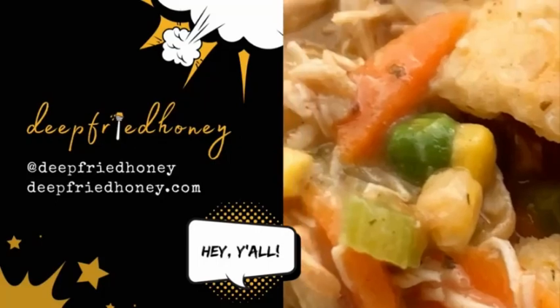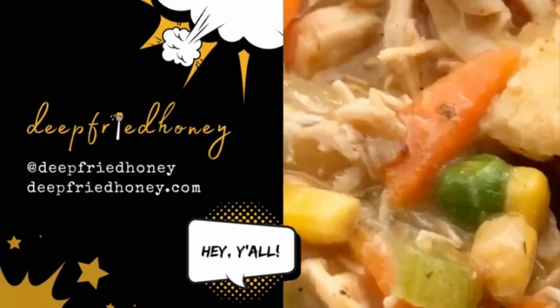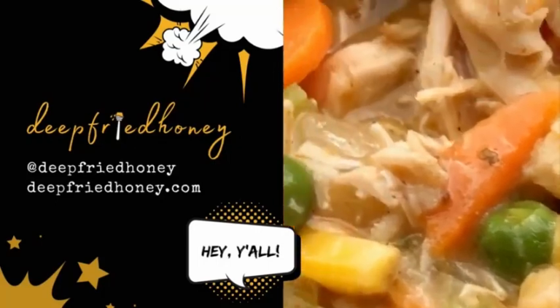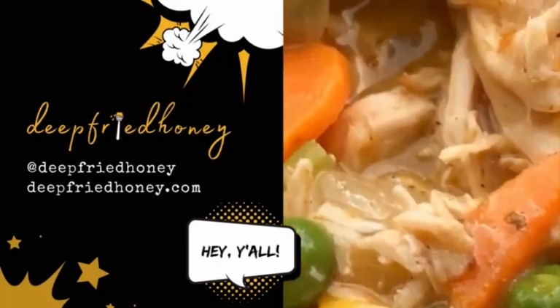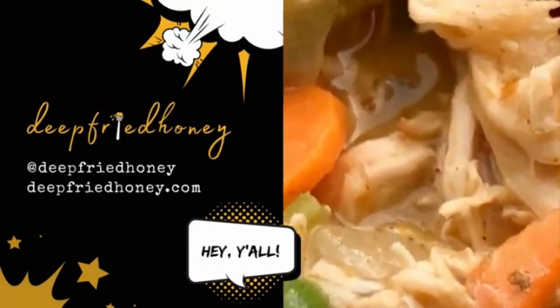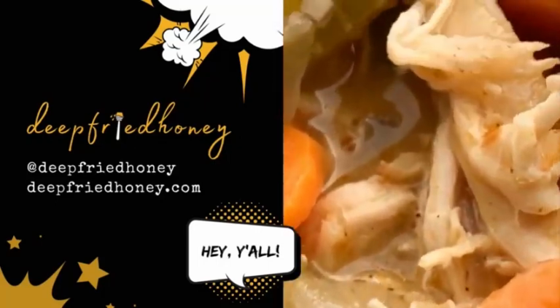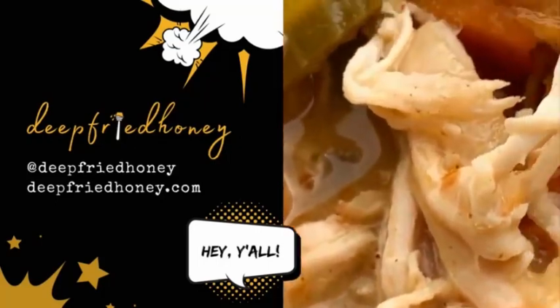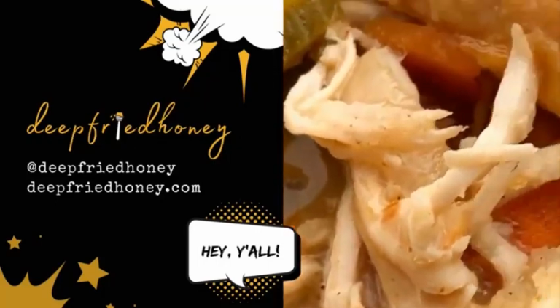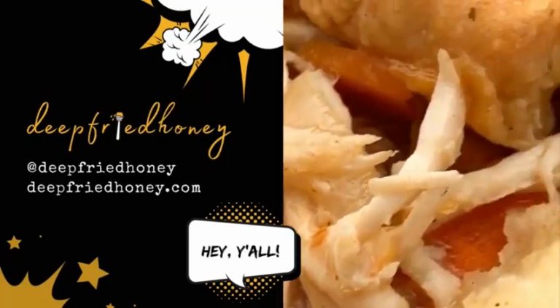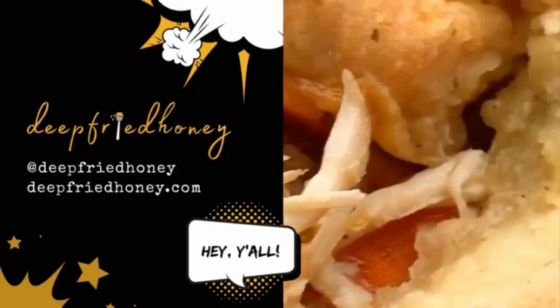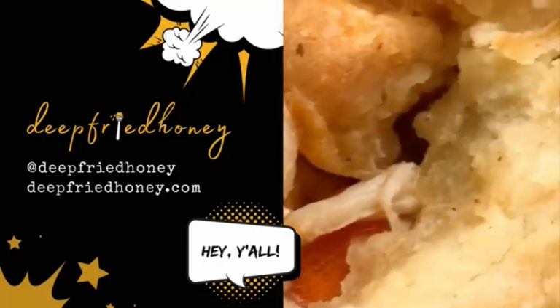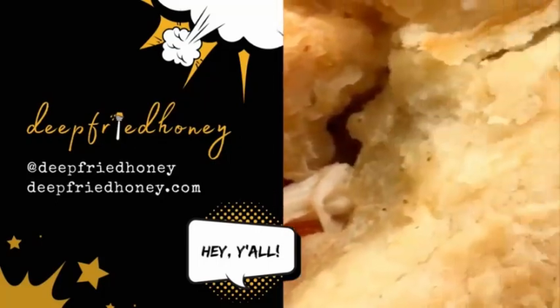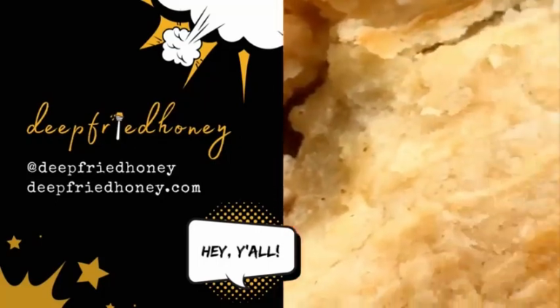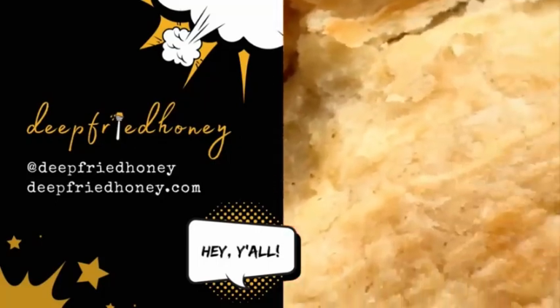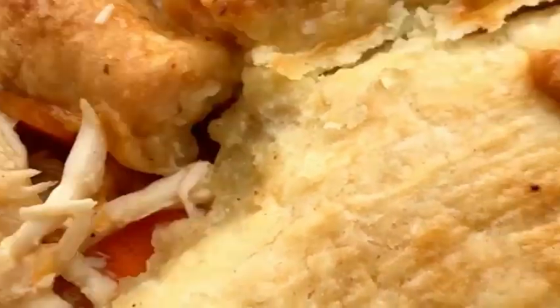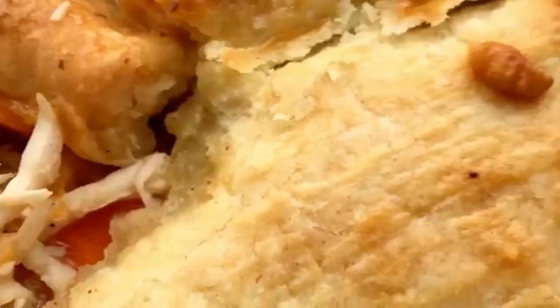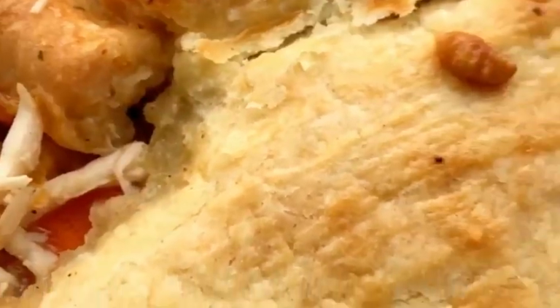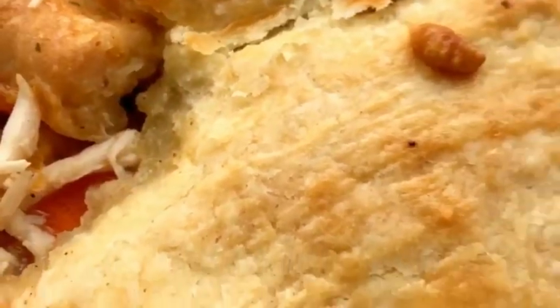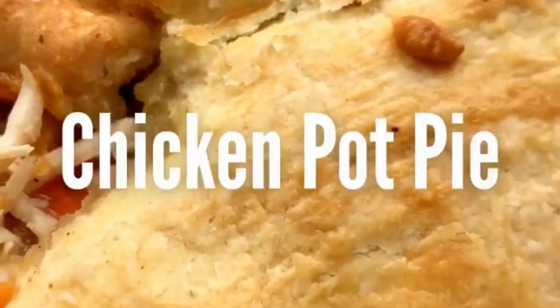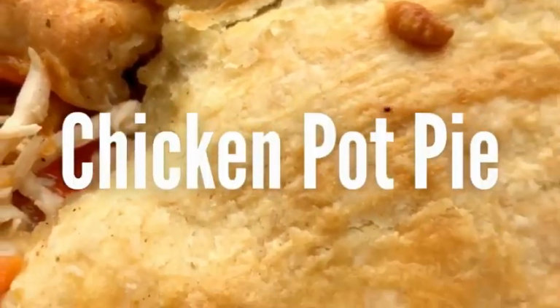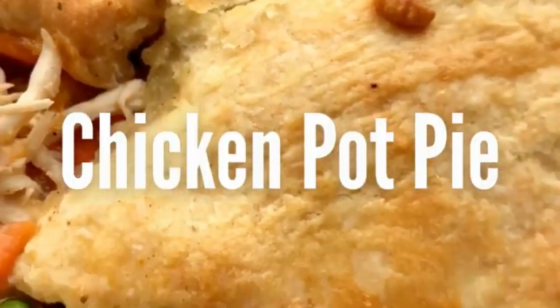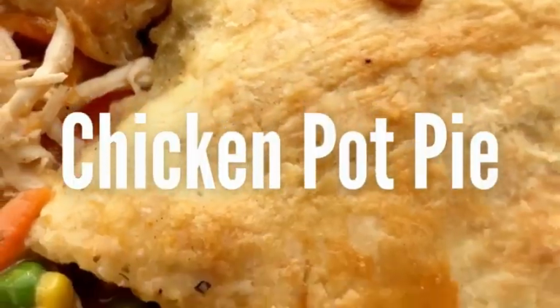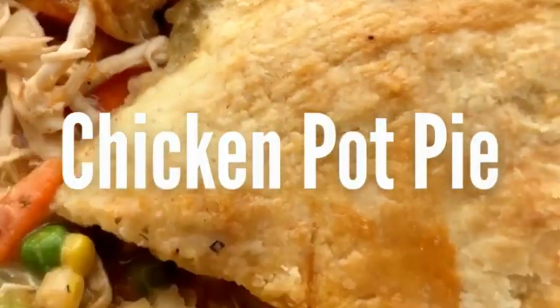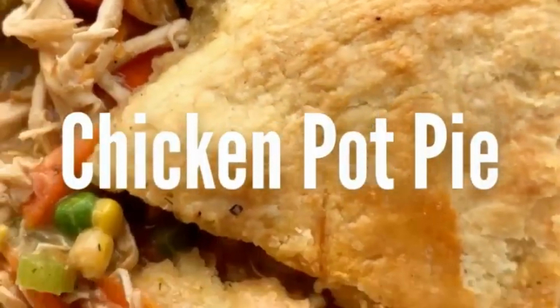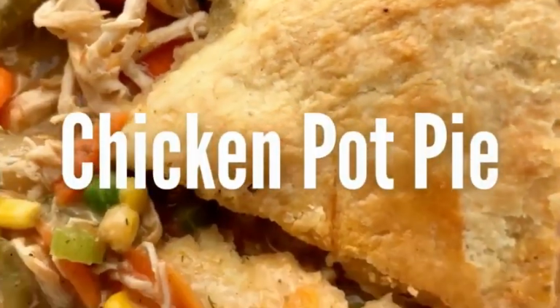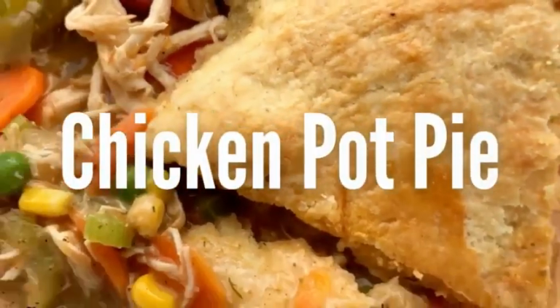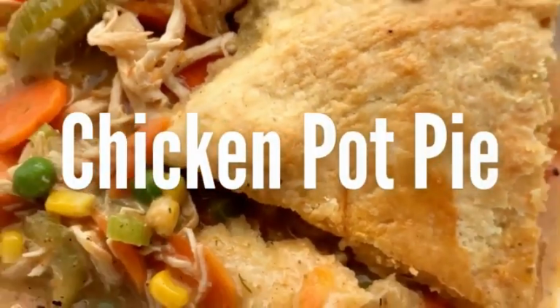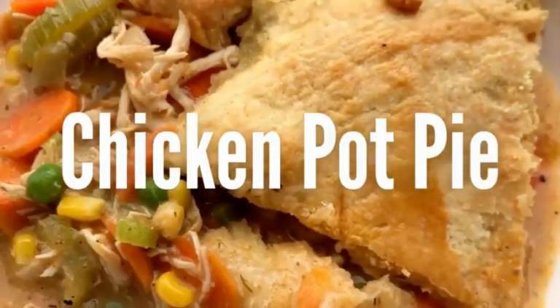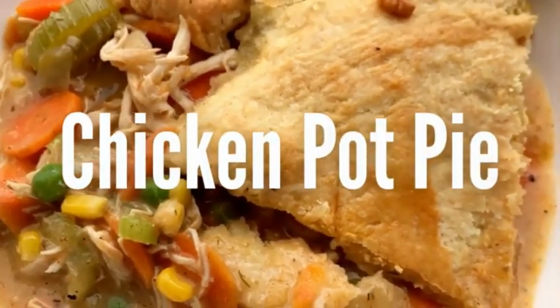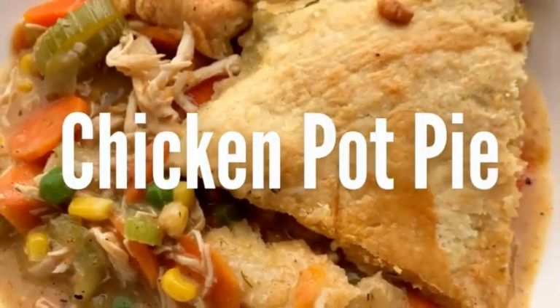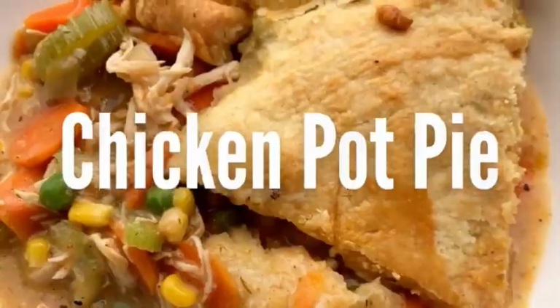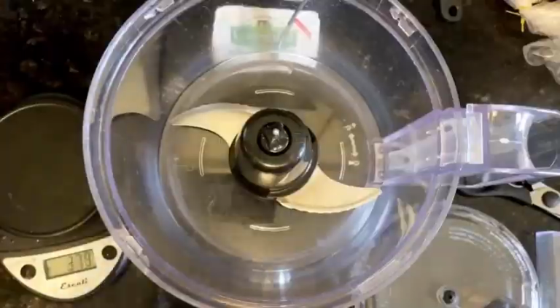Hey y'all, welcome back to Neapry90. Today we're gonna make chicken pot pie.